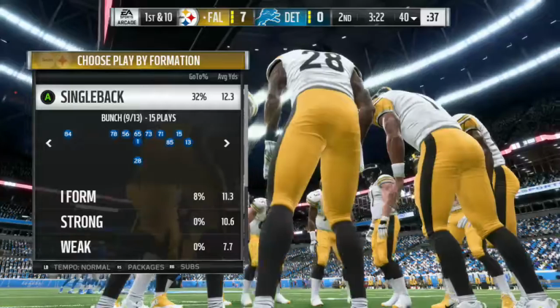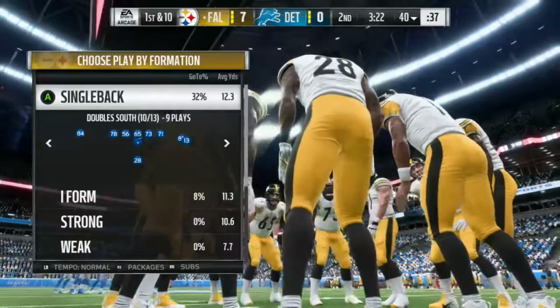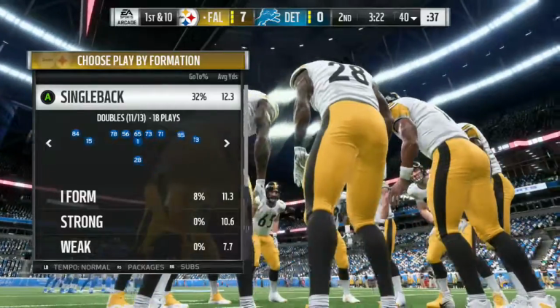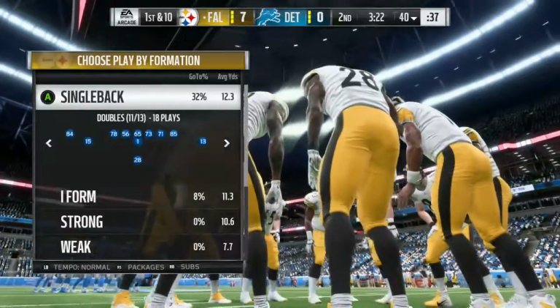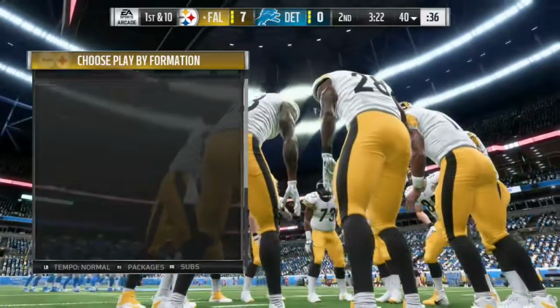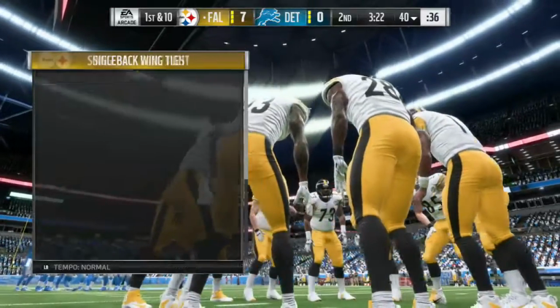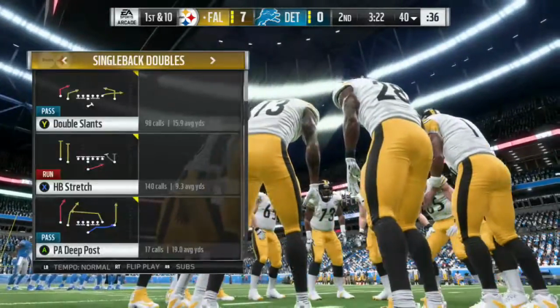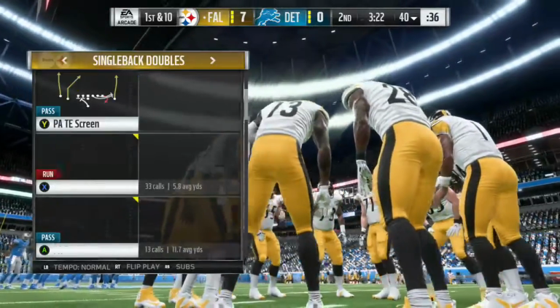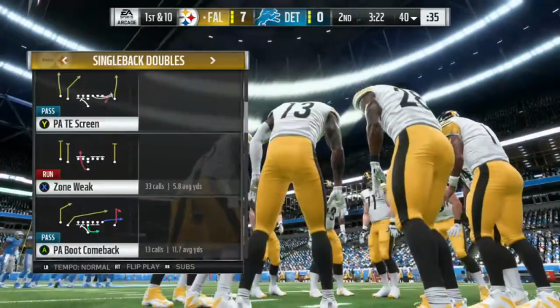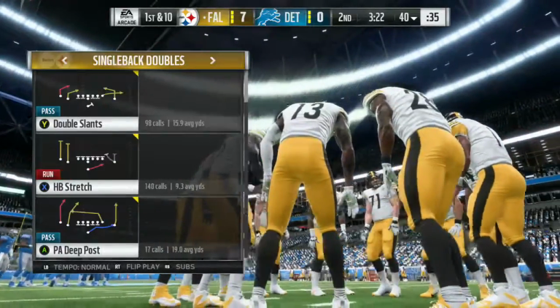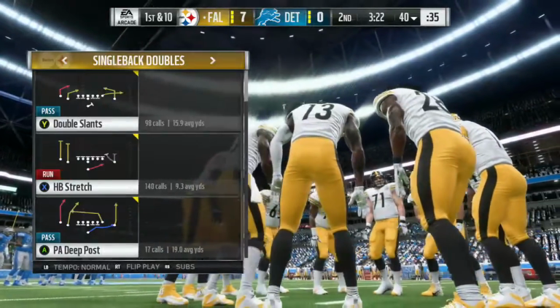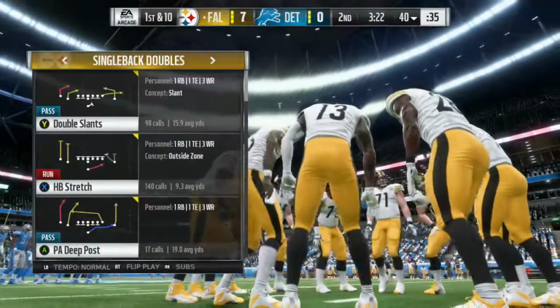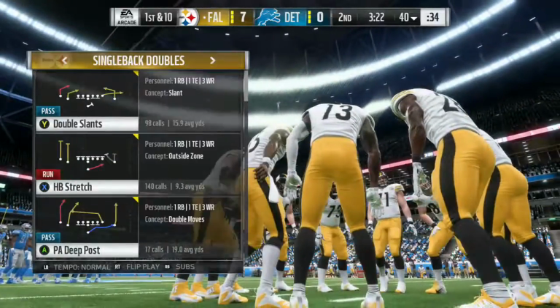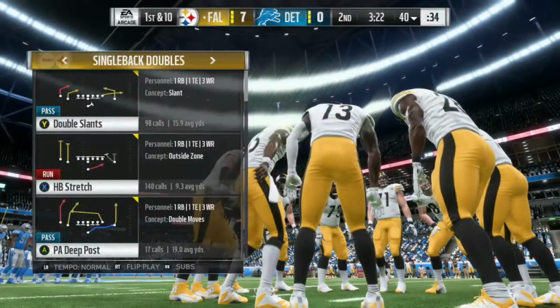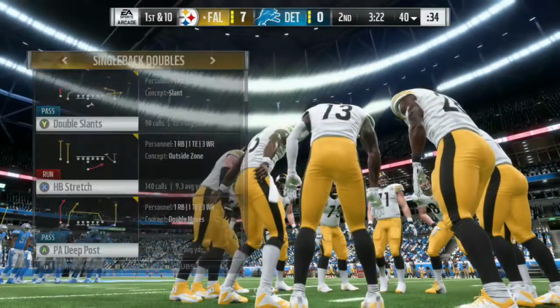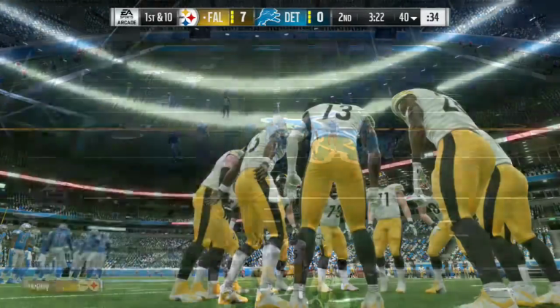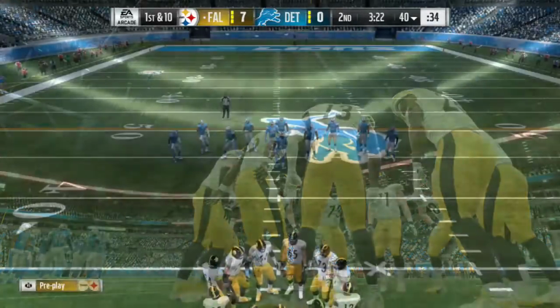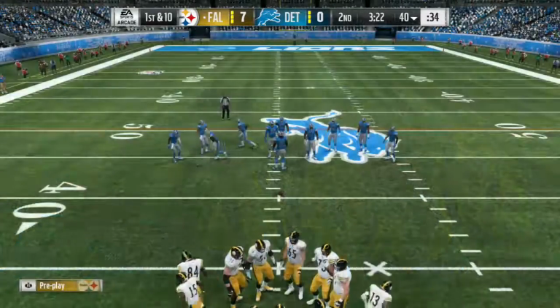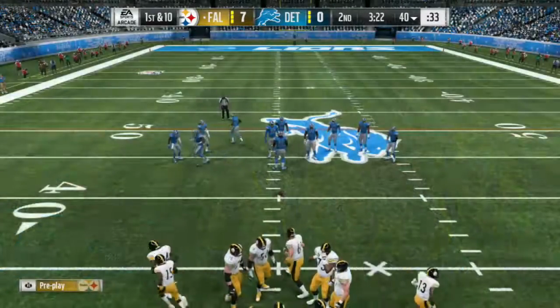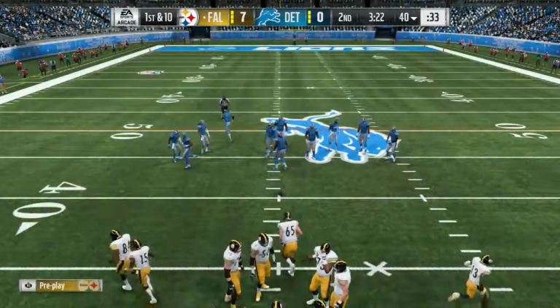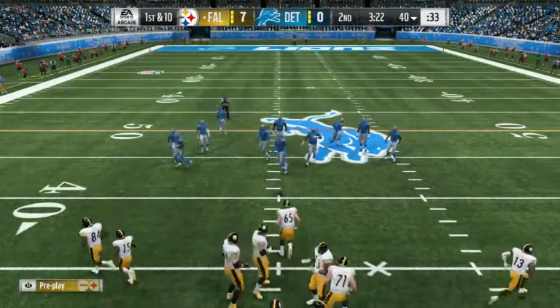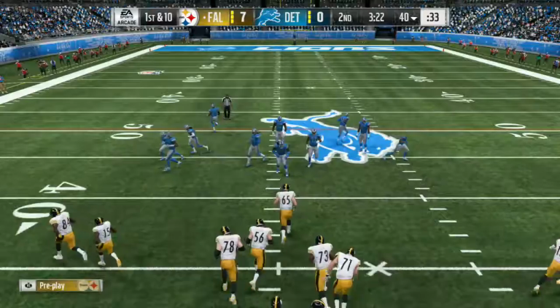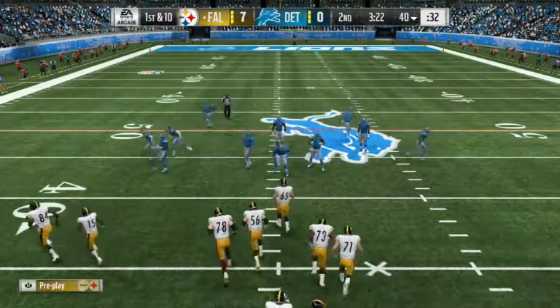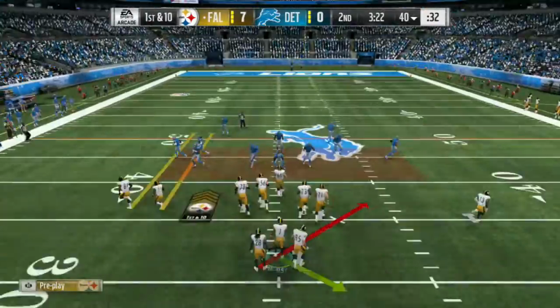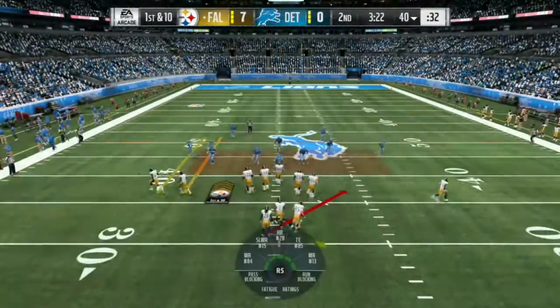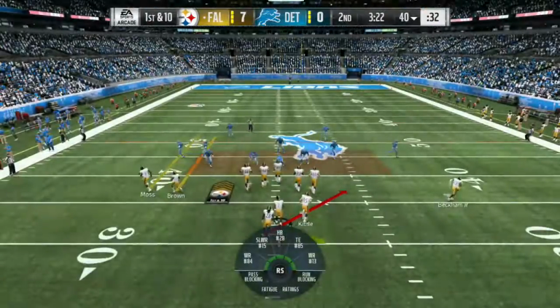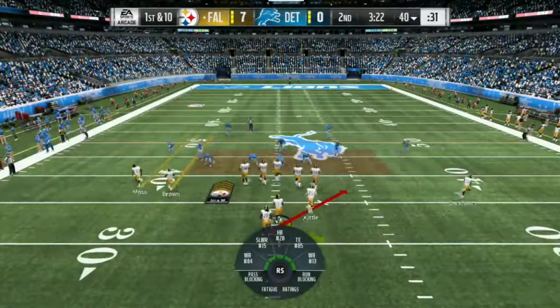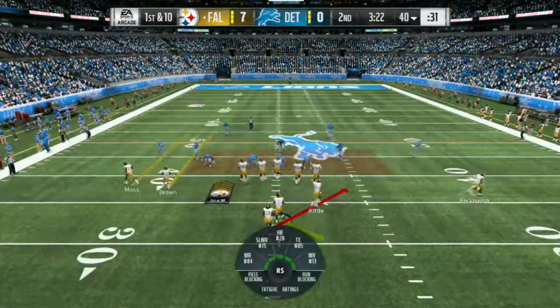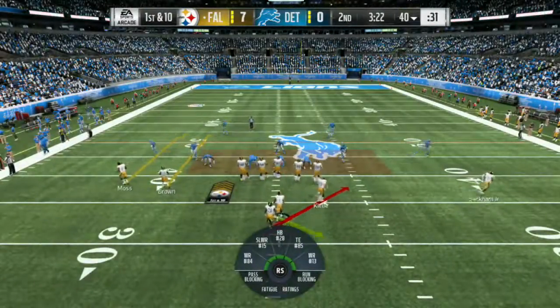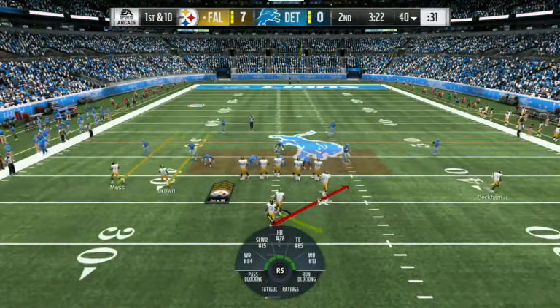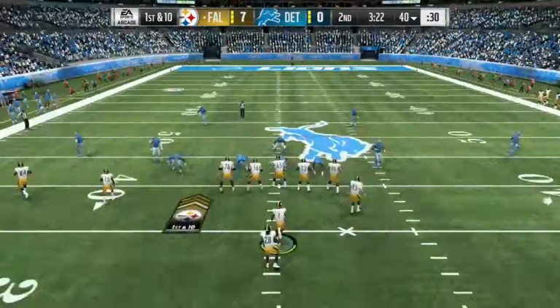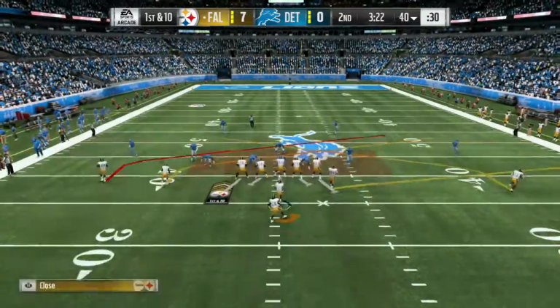That takes the crowd out of the game and puts some doubt in the minds of their opponents. Good field position for the Steelers as they come up first and ten.